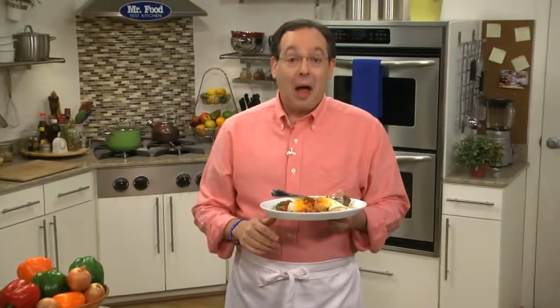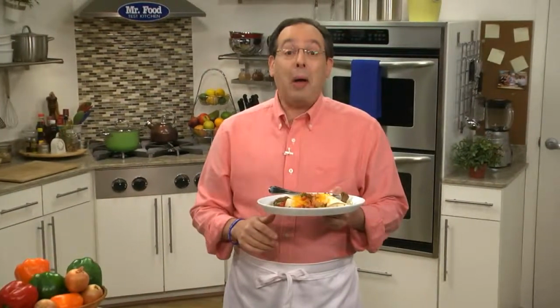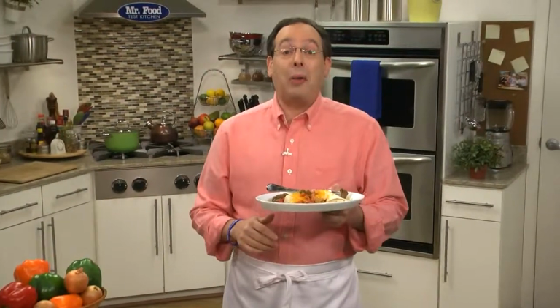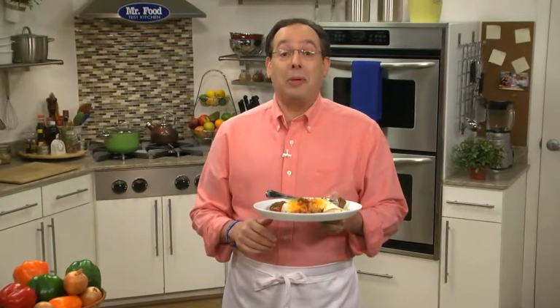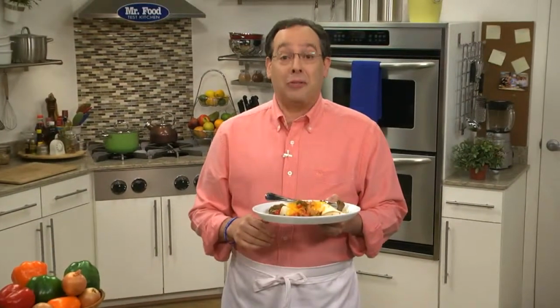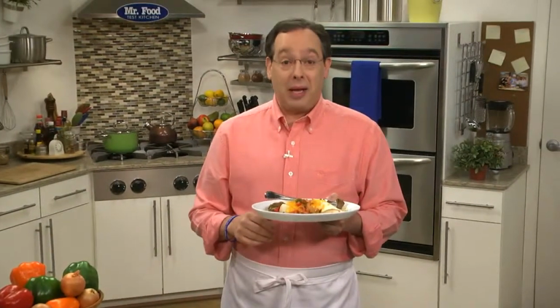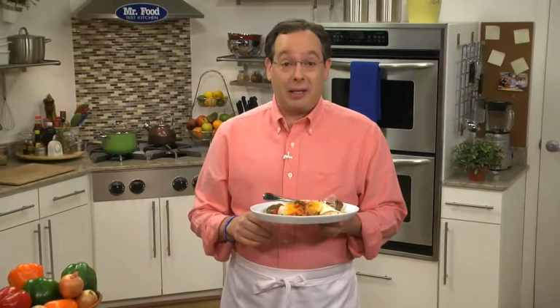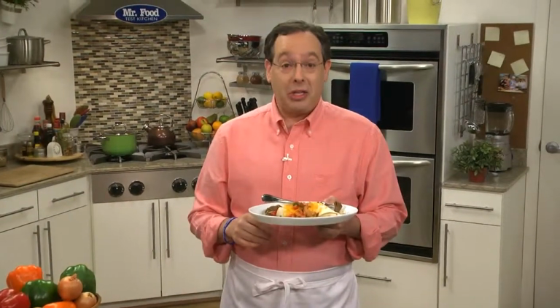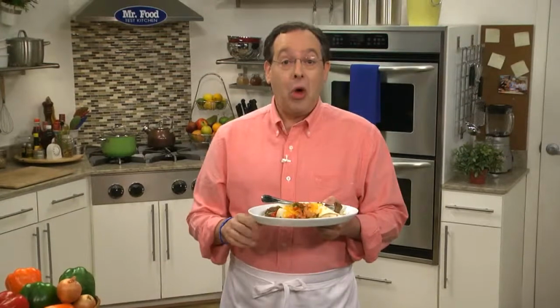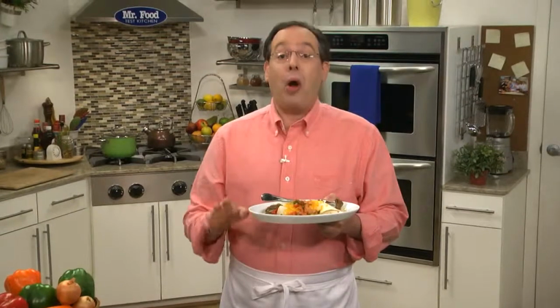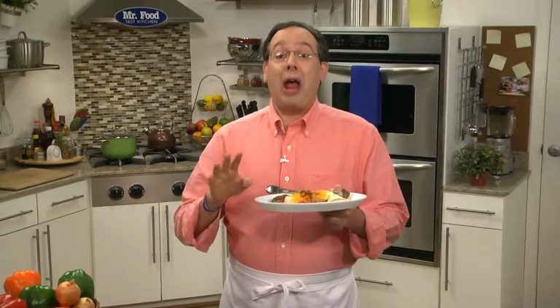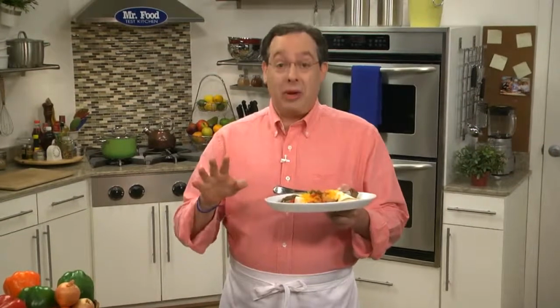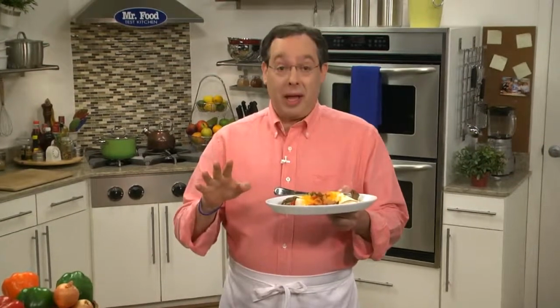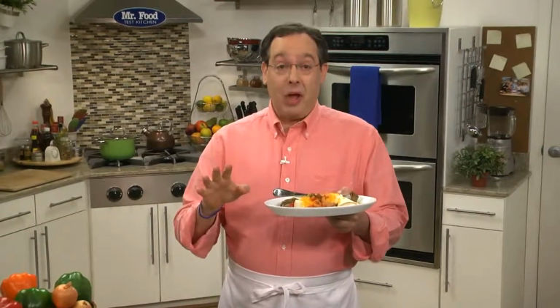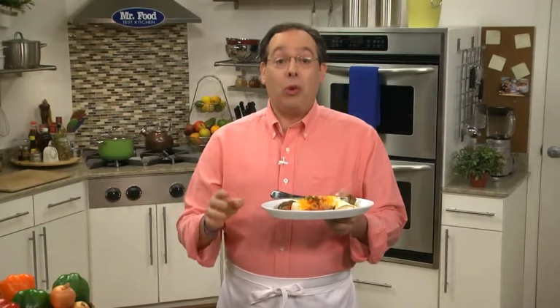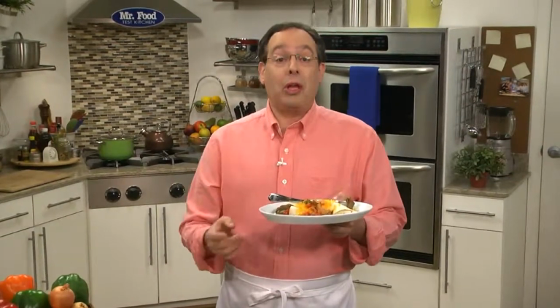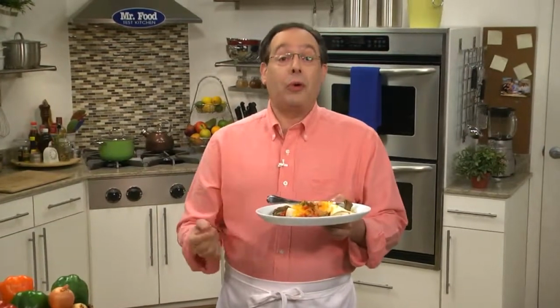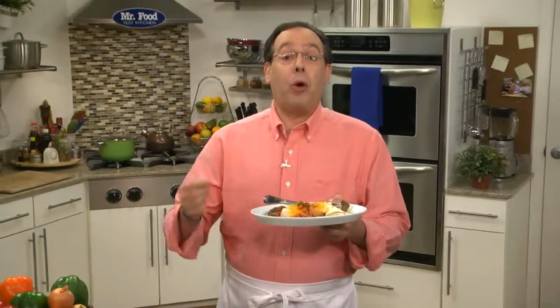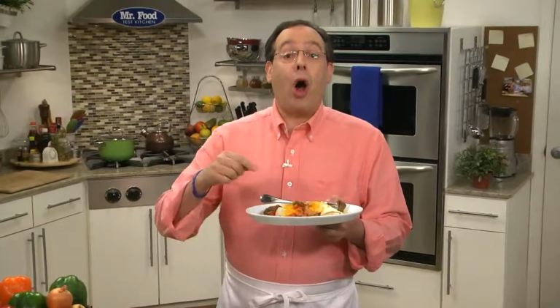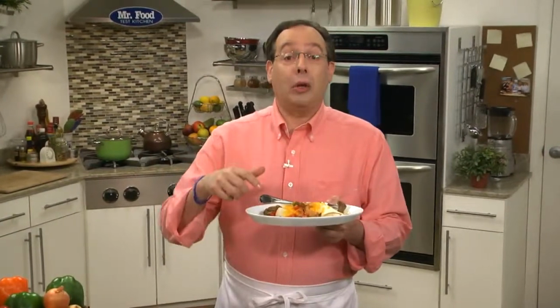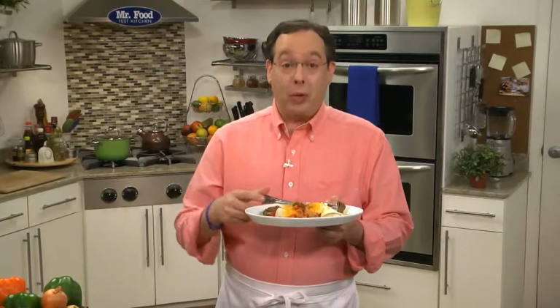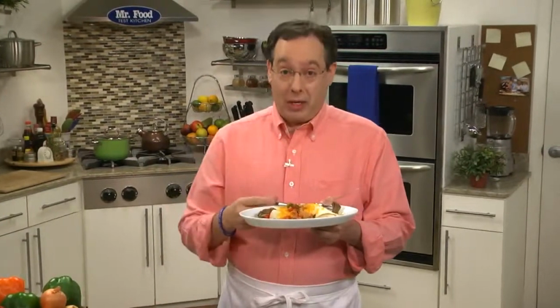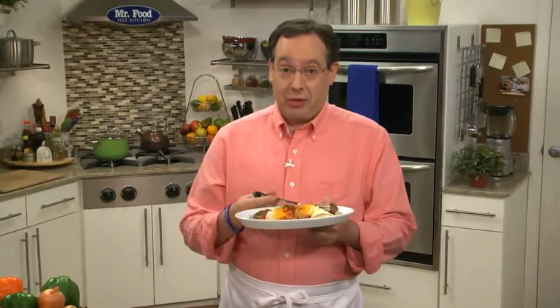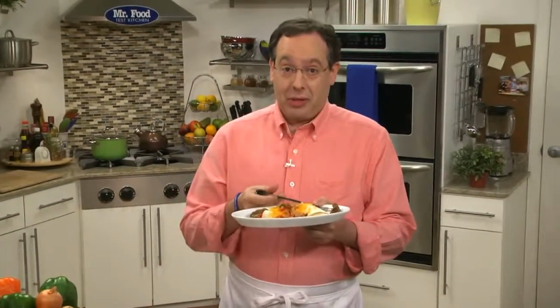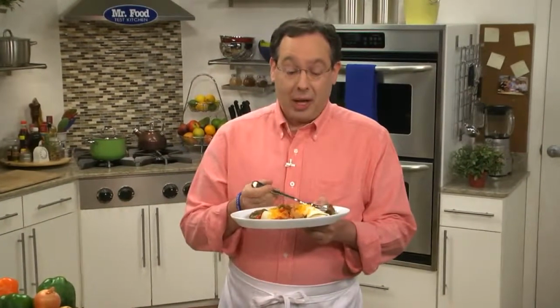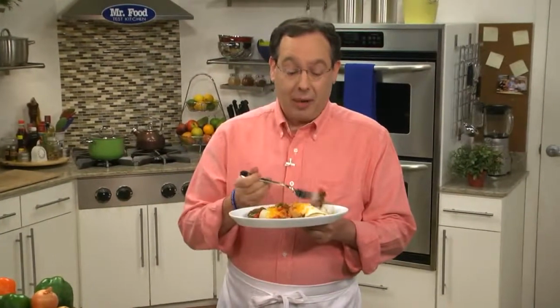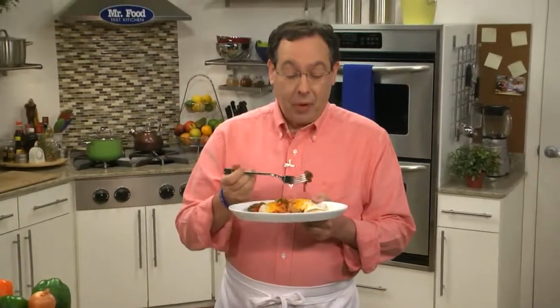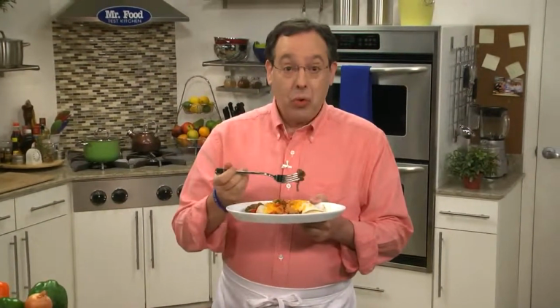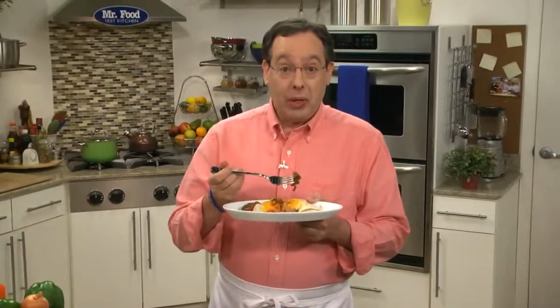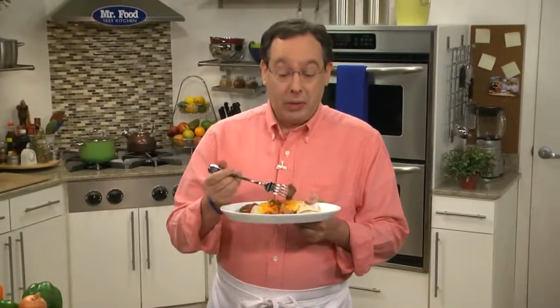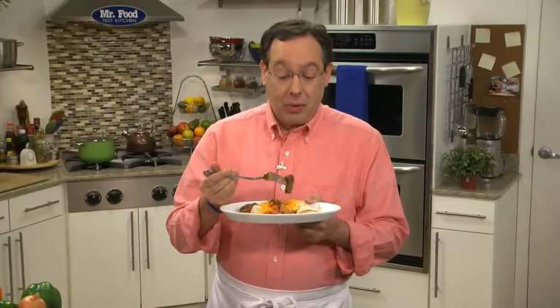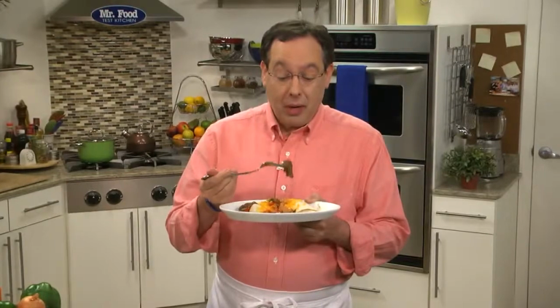I'm Howard in the Mr. Food Test Kitchen, where every day we're looking for more all-in-one ways for you to say, "Ooh, it's so good."